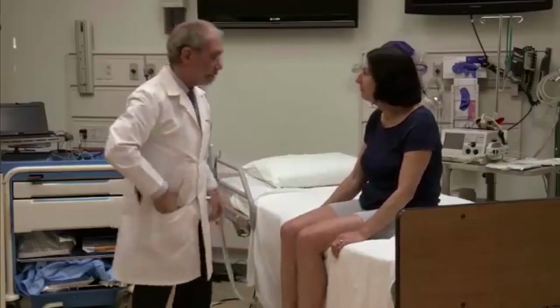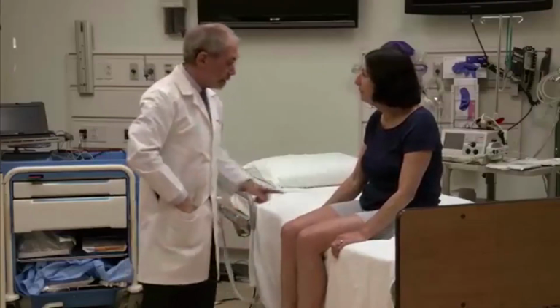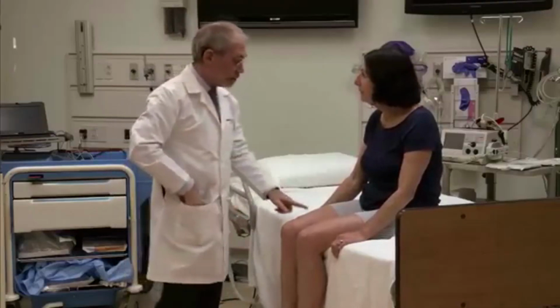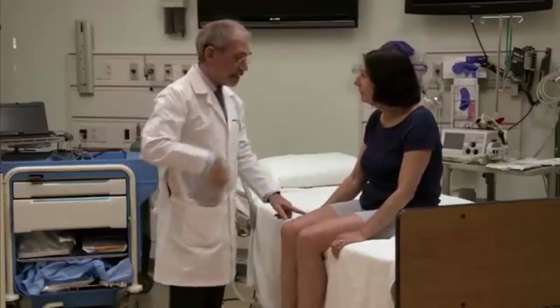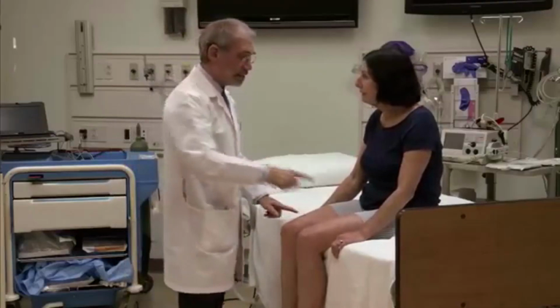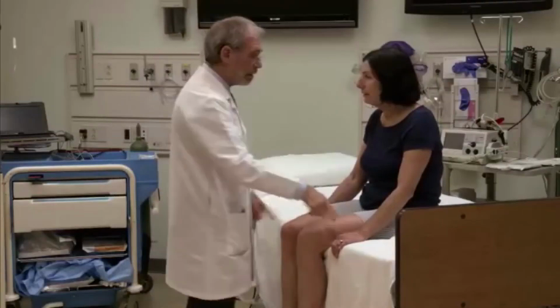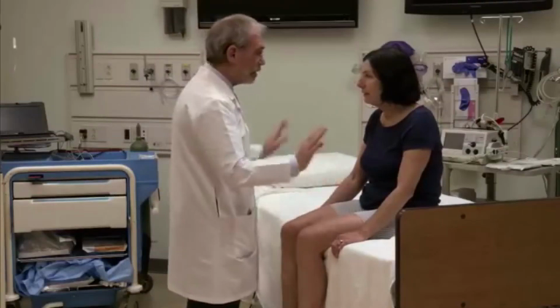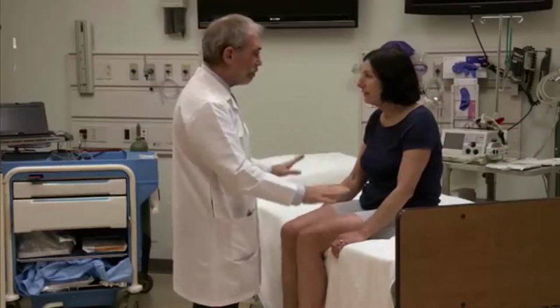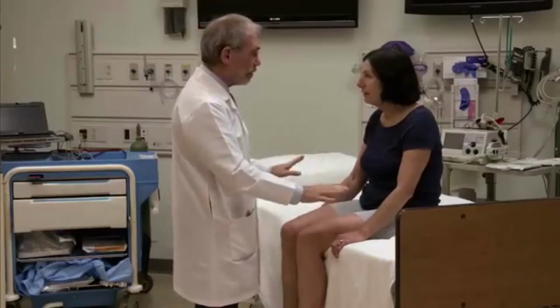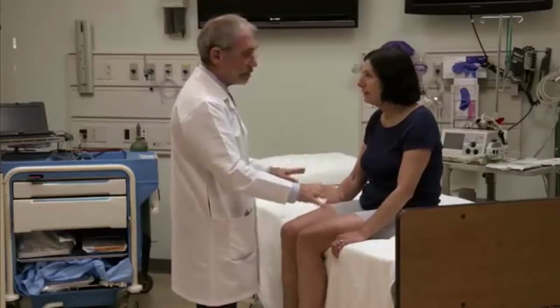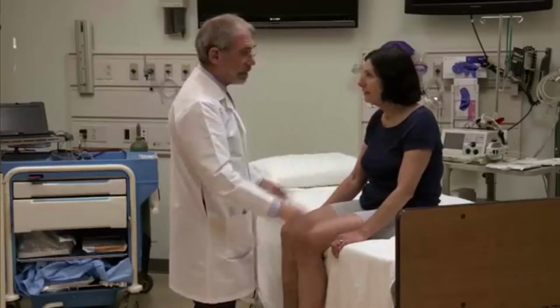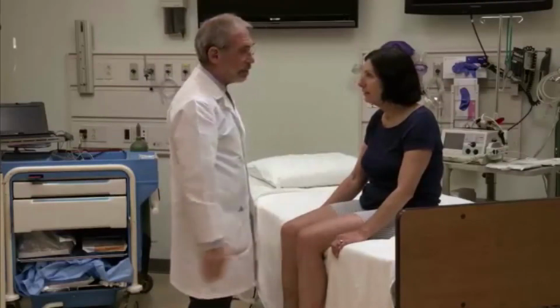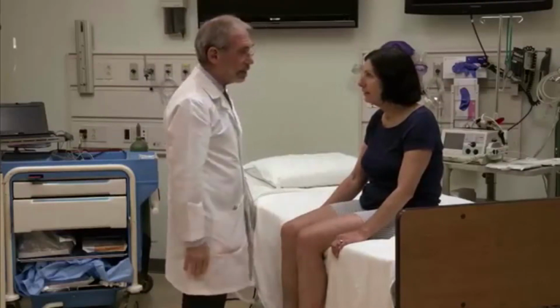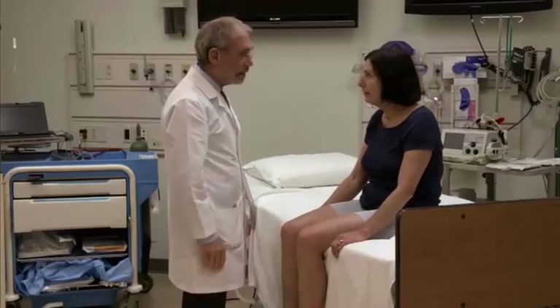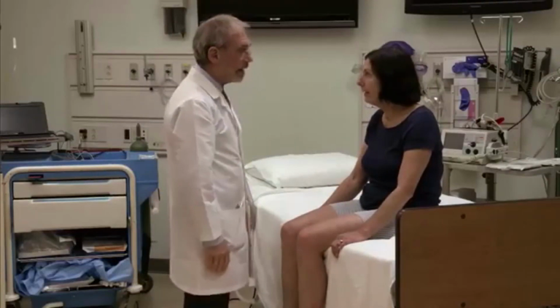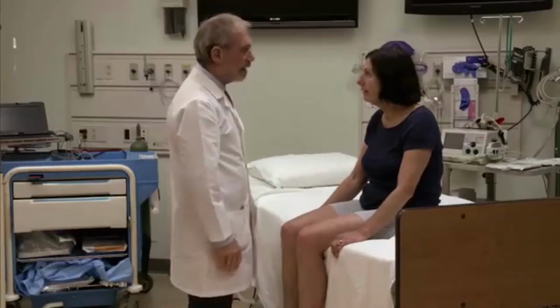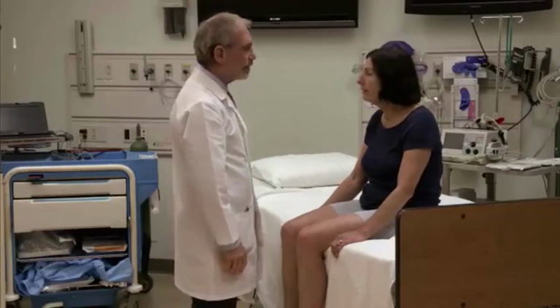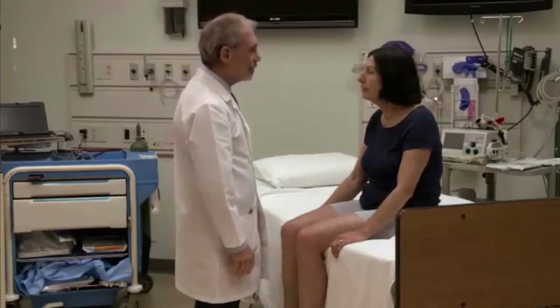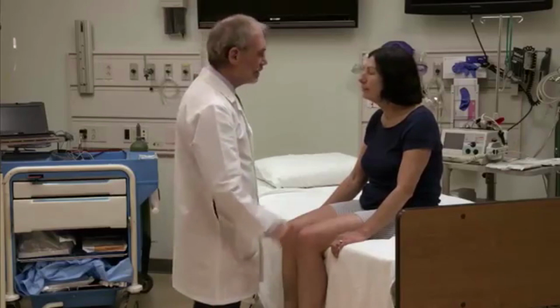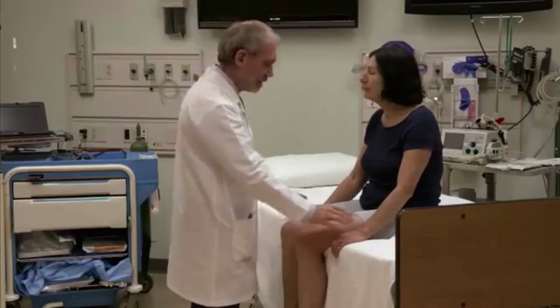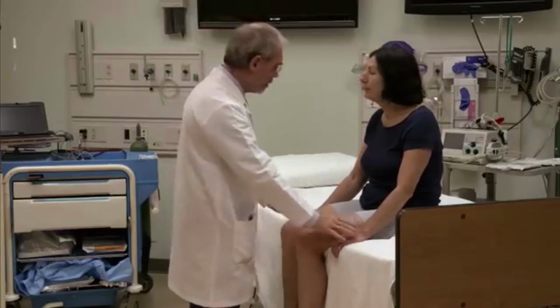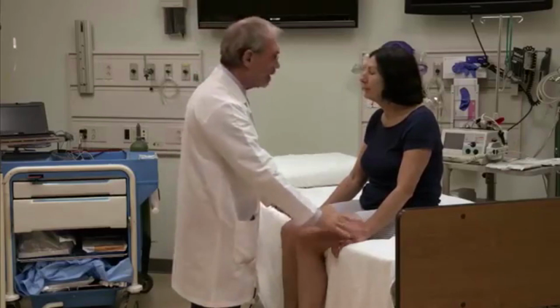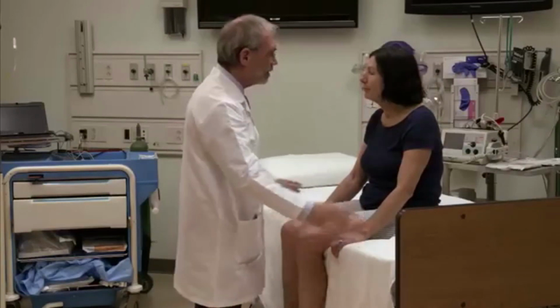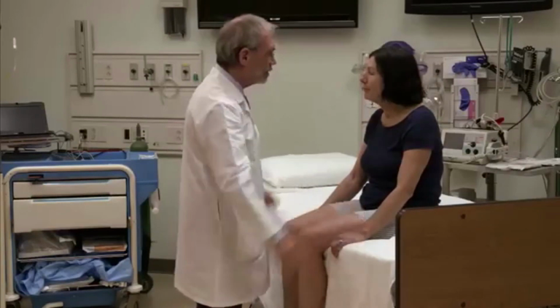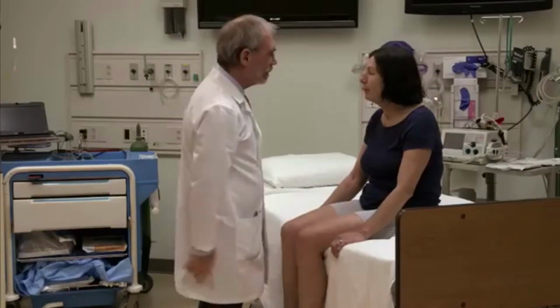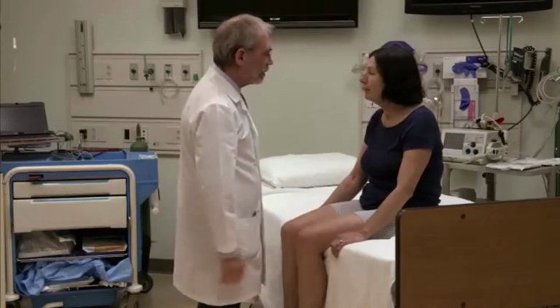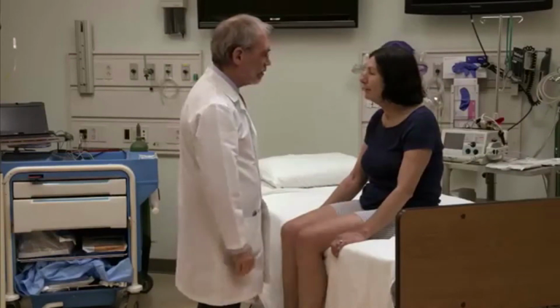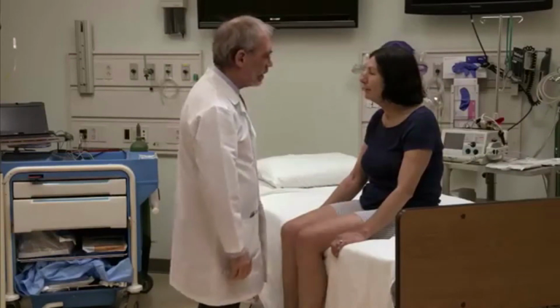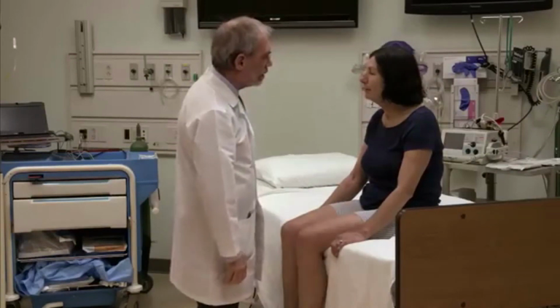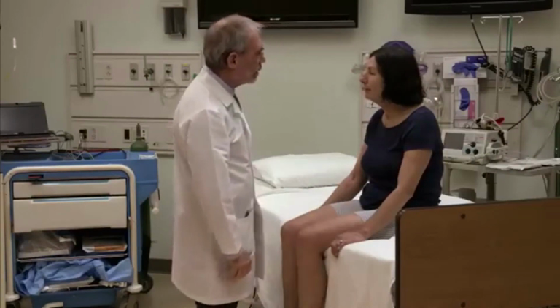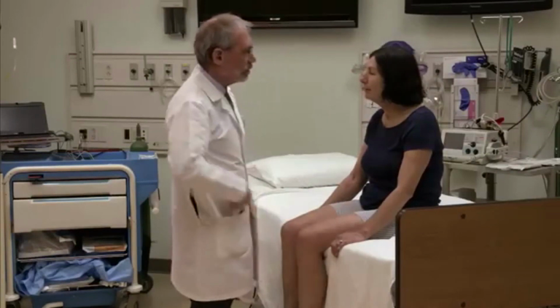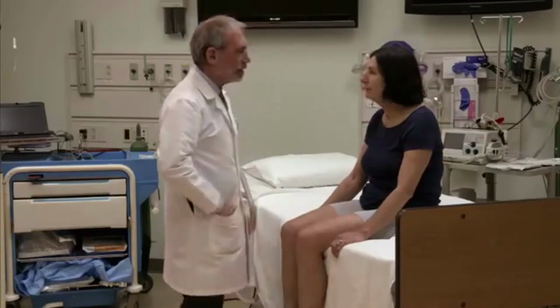I'm going to touch your right hand, your left hand, or both — you just tell me which one. Okay. Eyes closed. What did I touch? Both. Good. Very good. You can open your eyes.